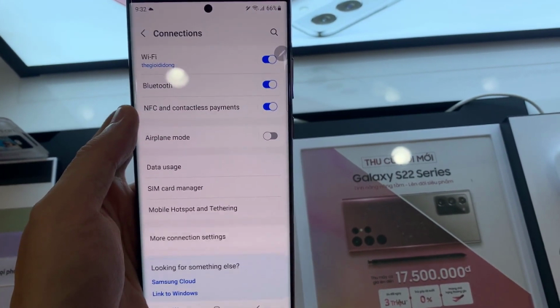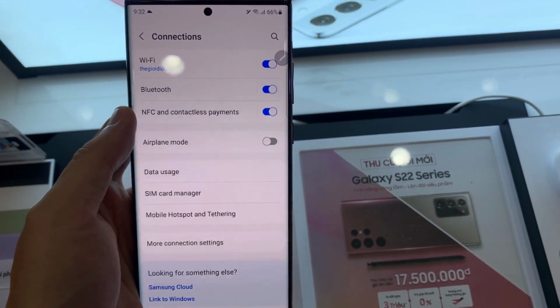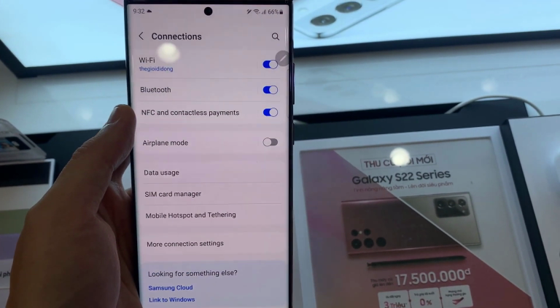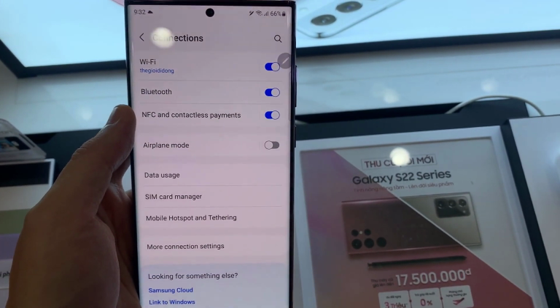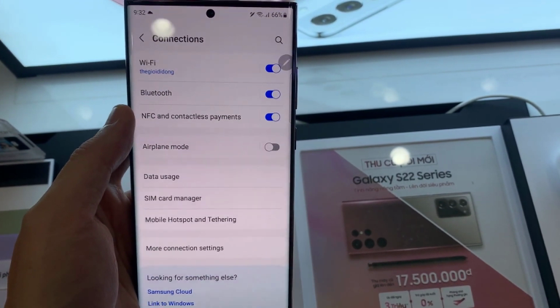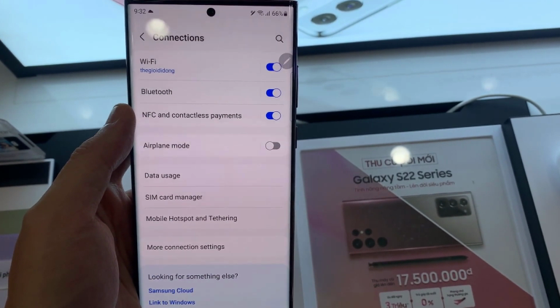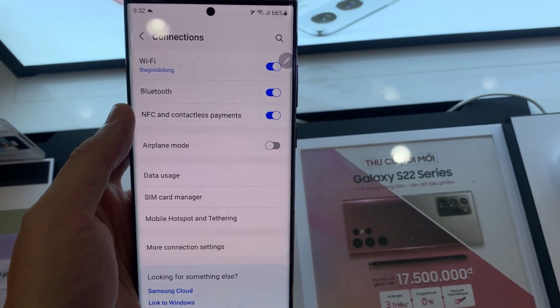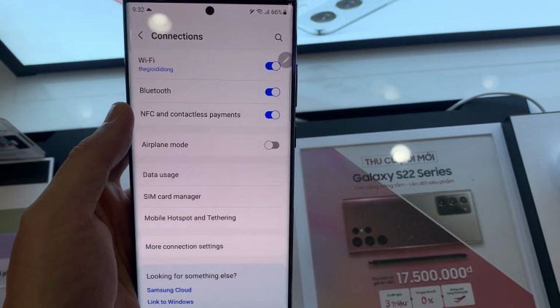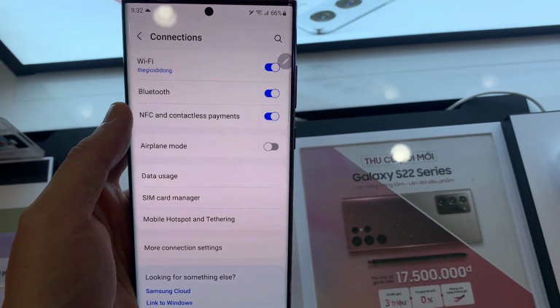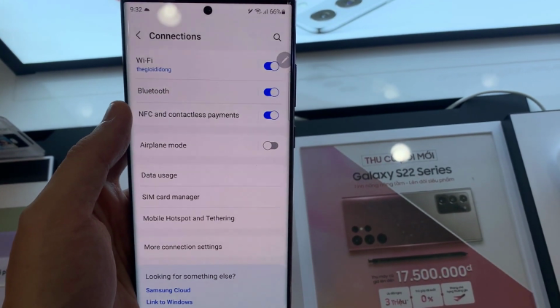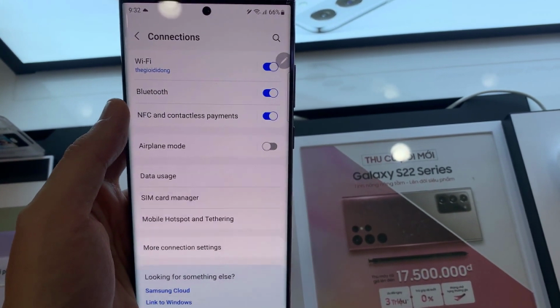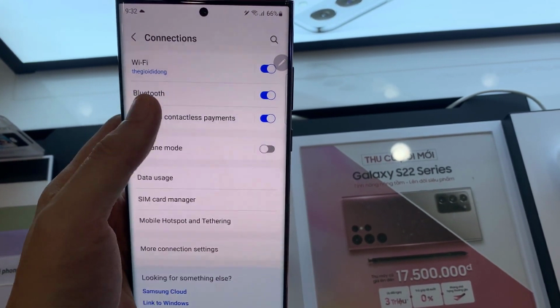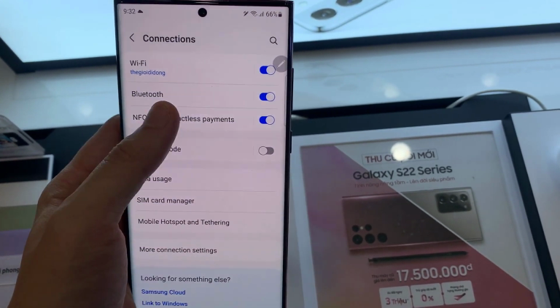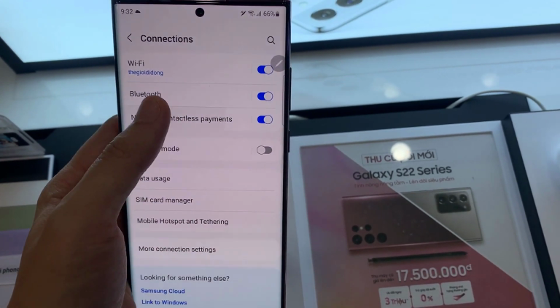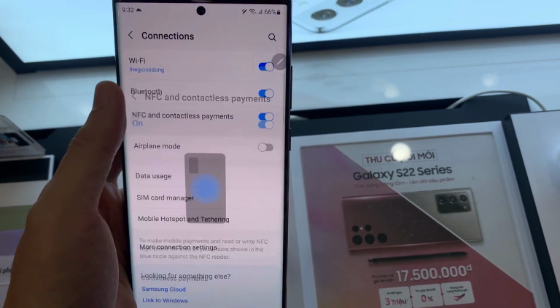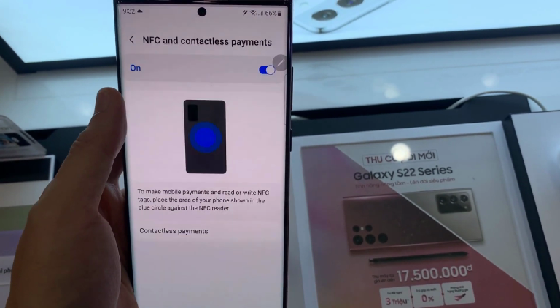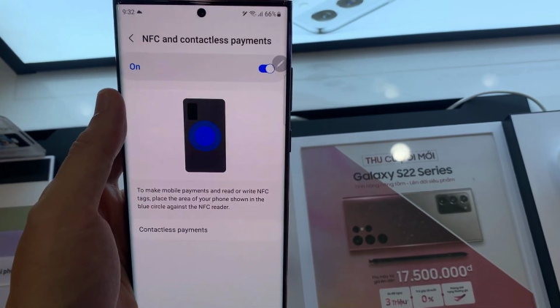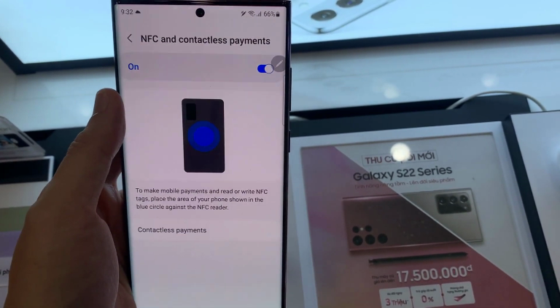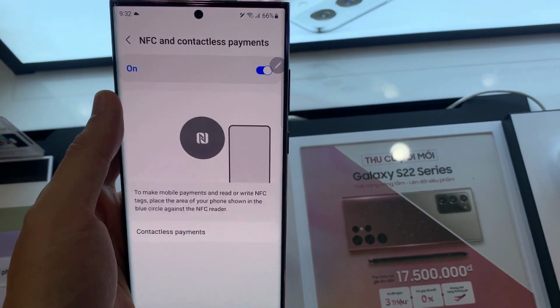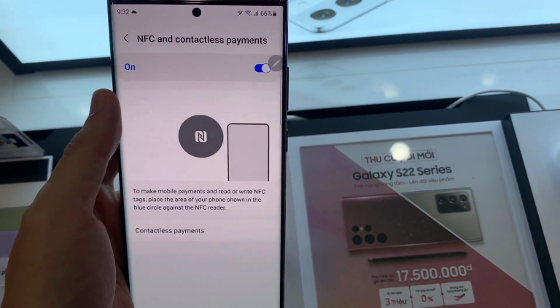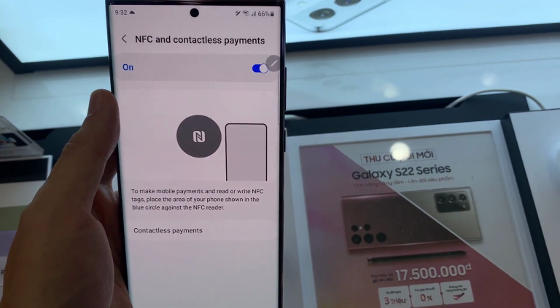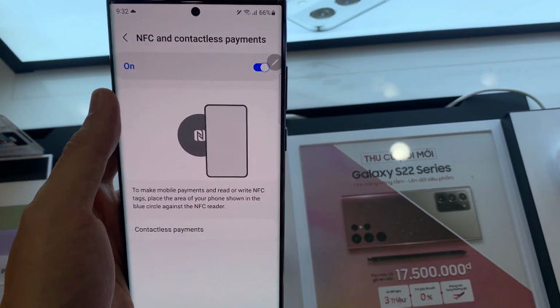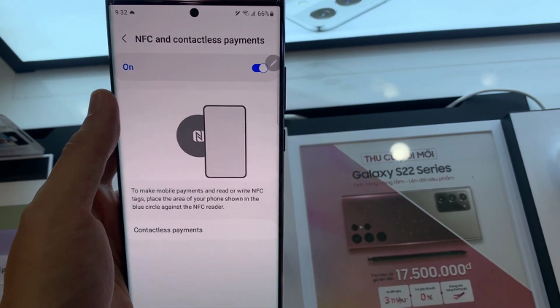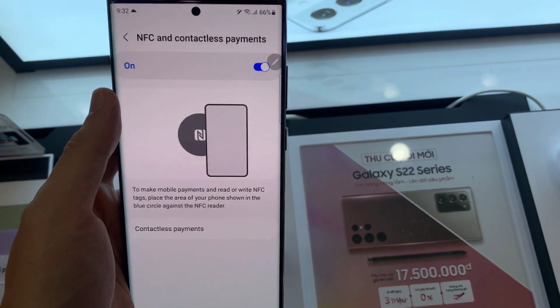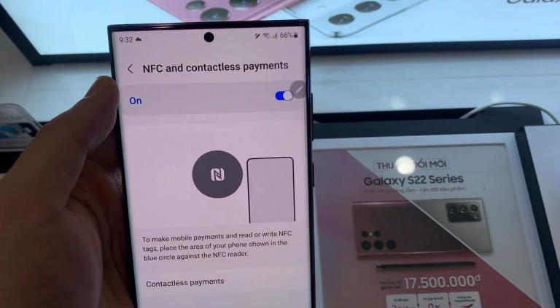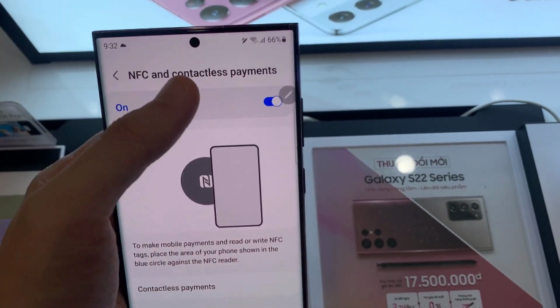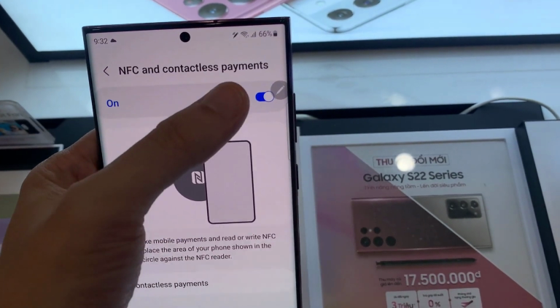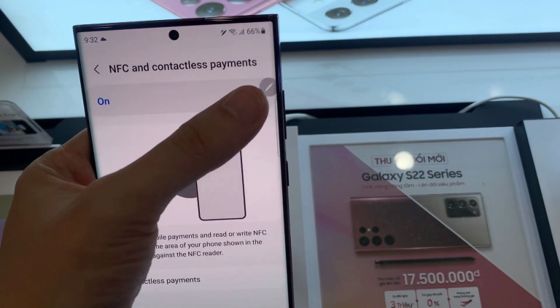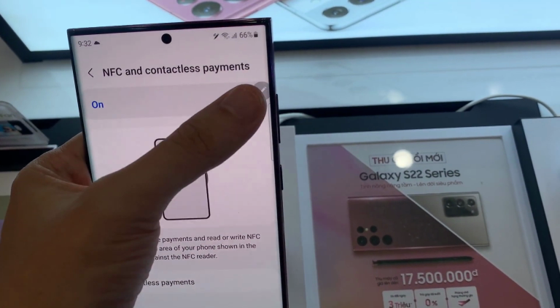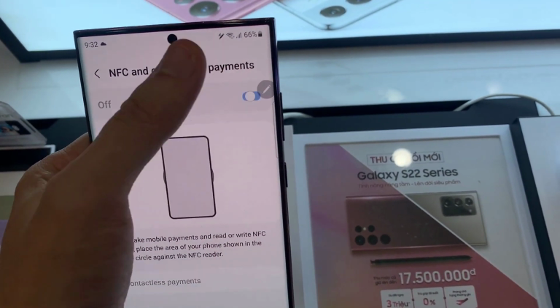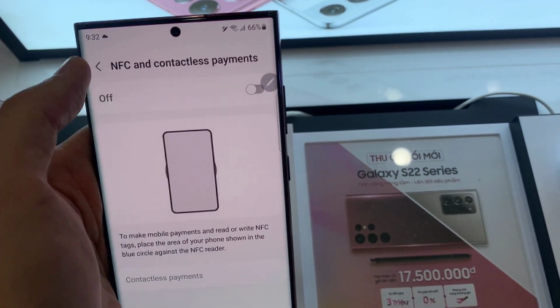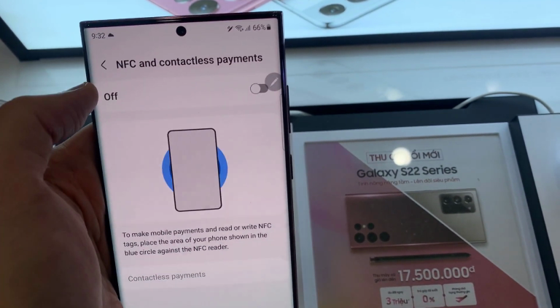In here, go down and tap on NFC and contactless payments. Tap on the toggle button to switch it on or off.